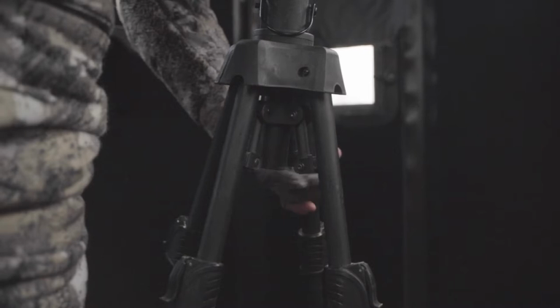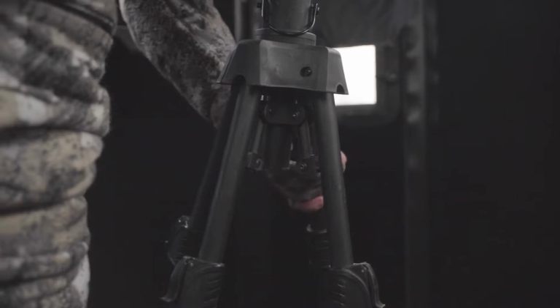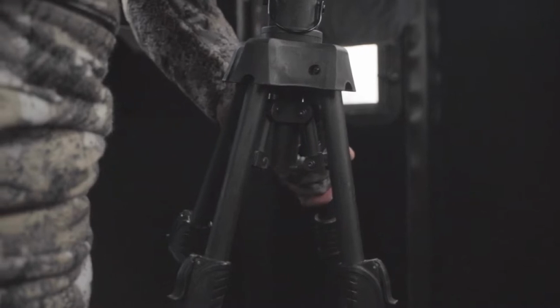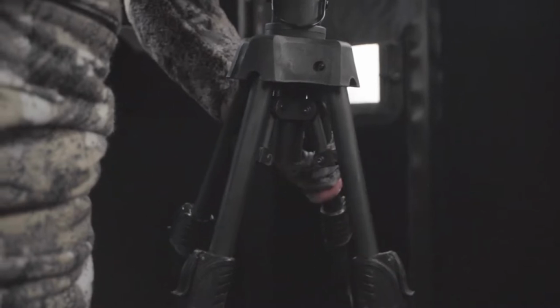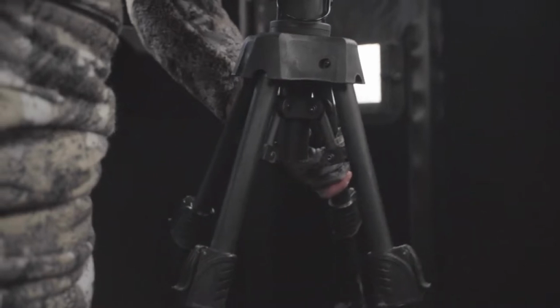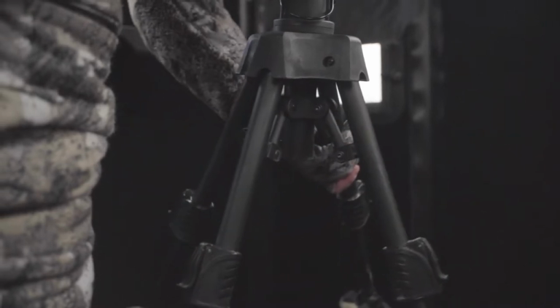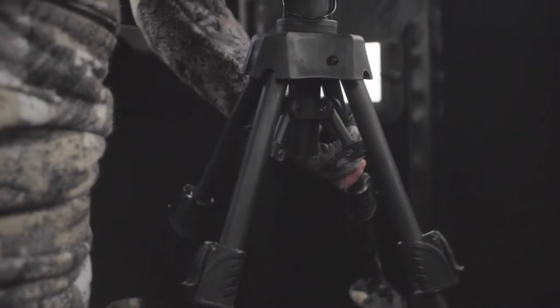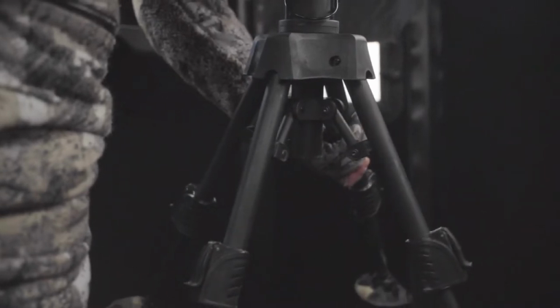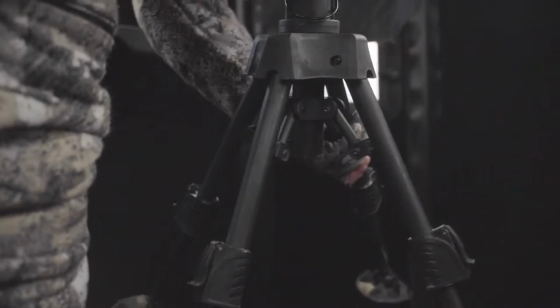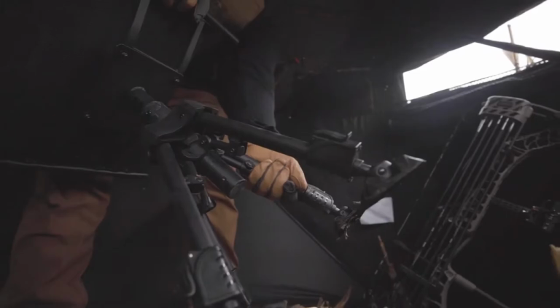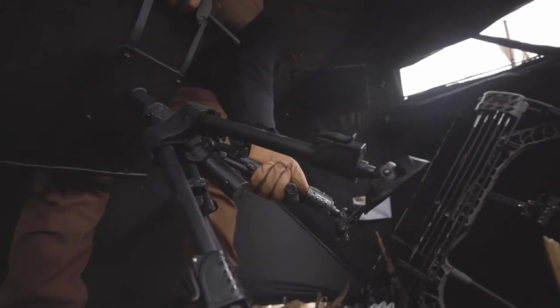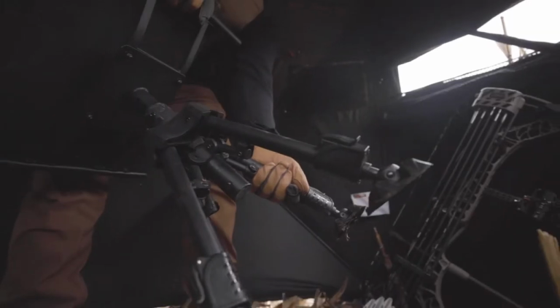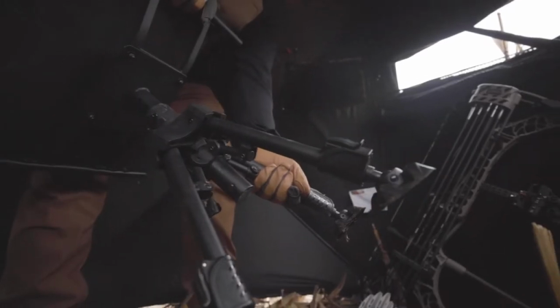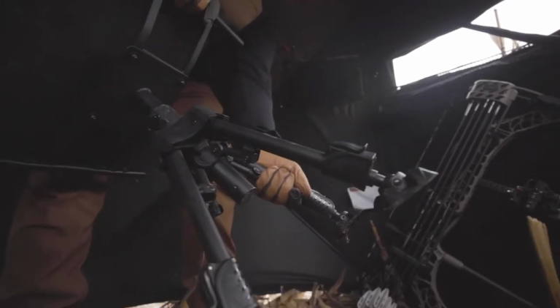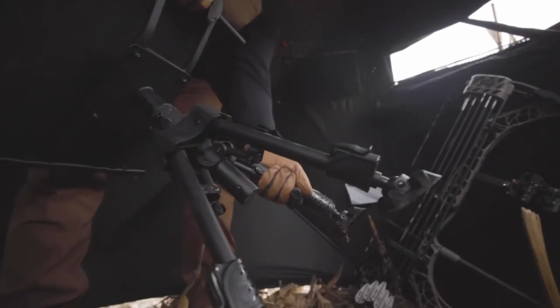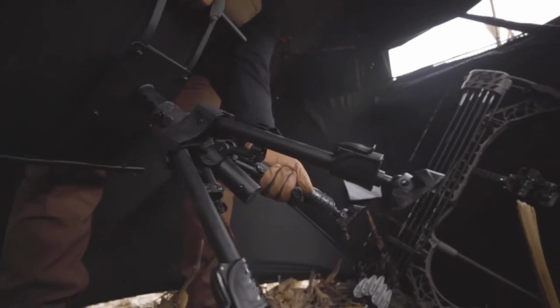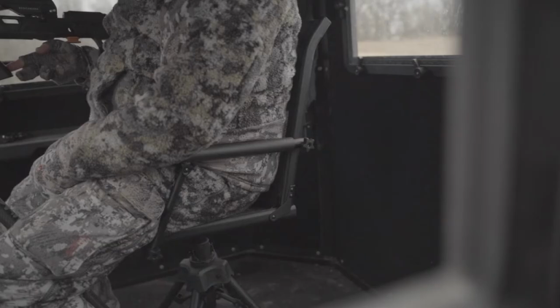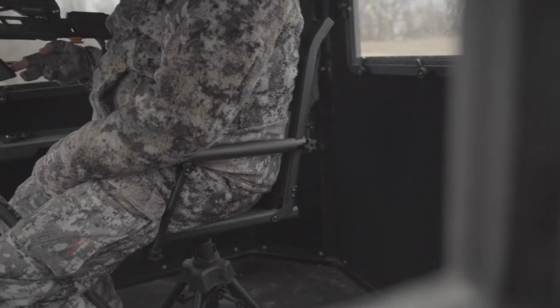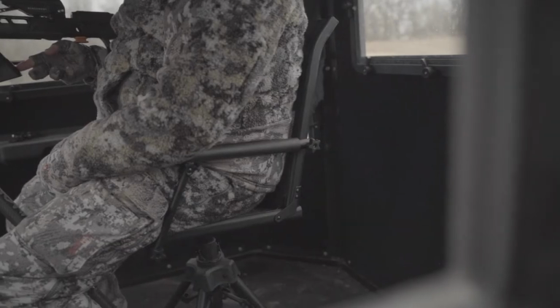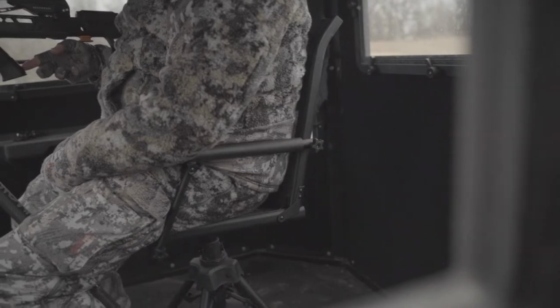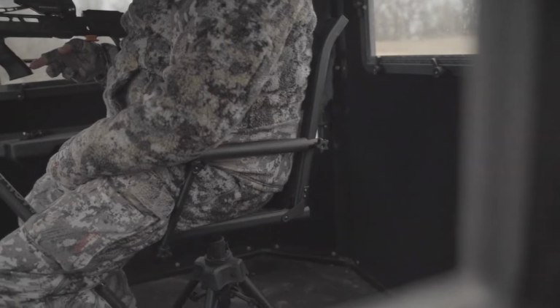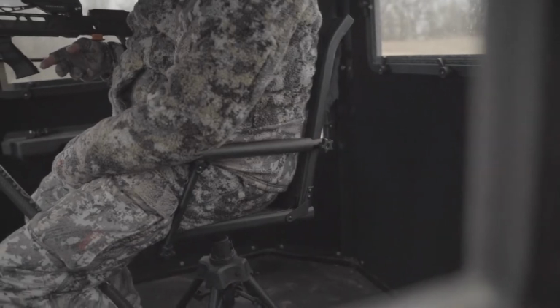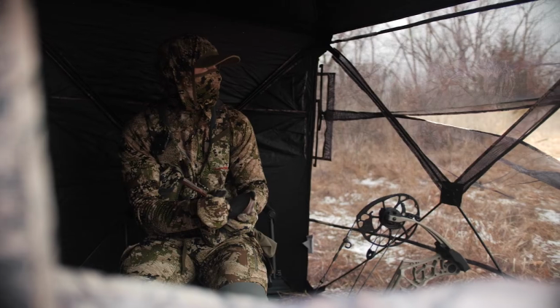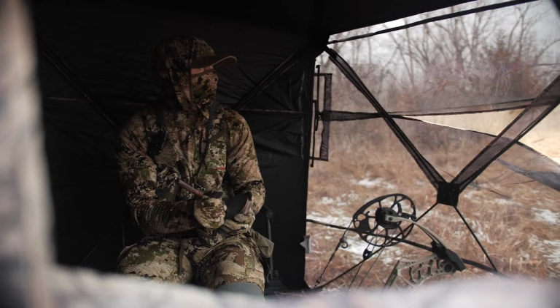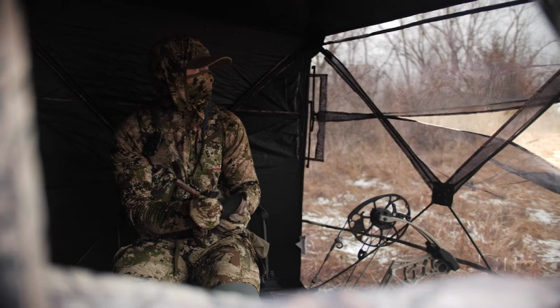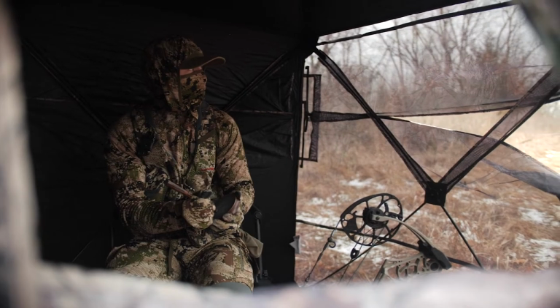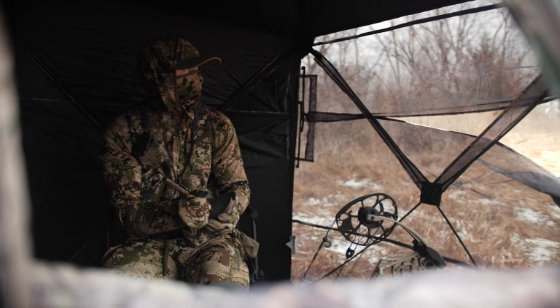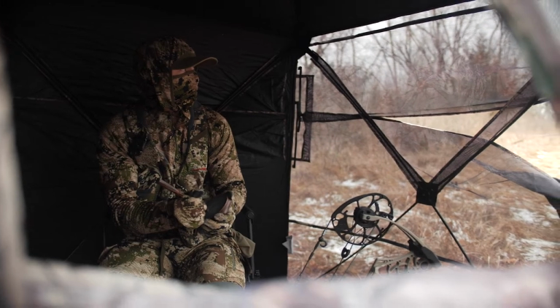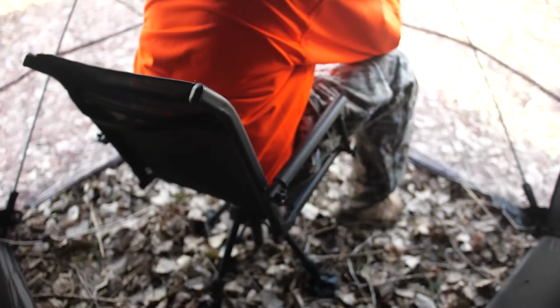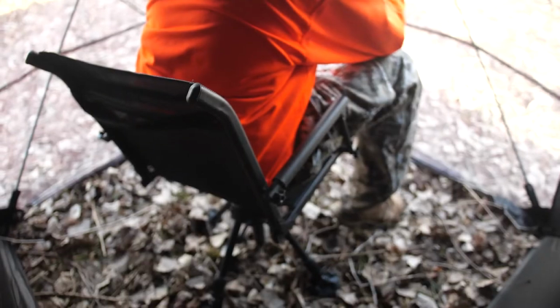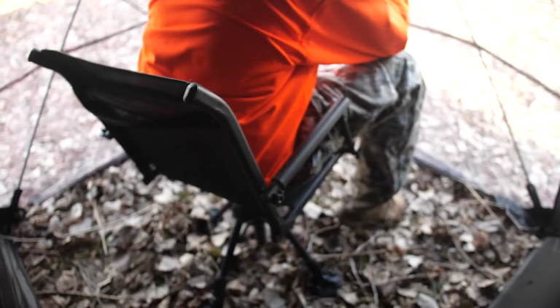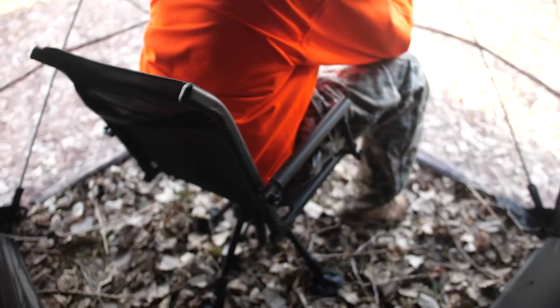Muddy has brought to market the best seat in the house. Introducing the all new swivel ground seat.